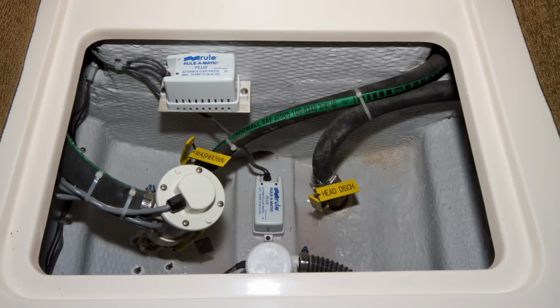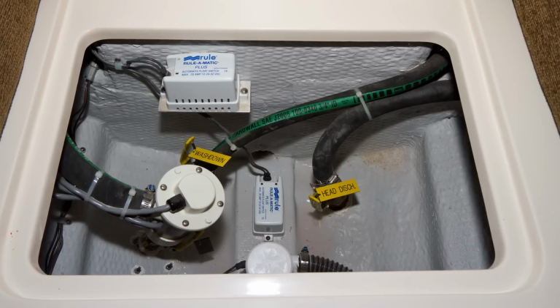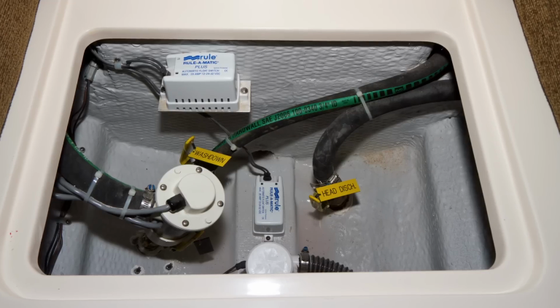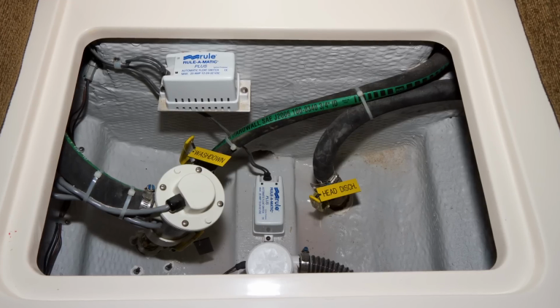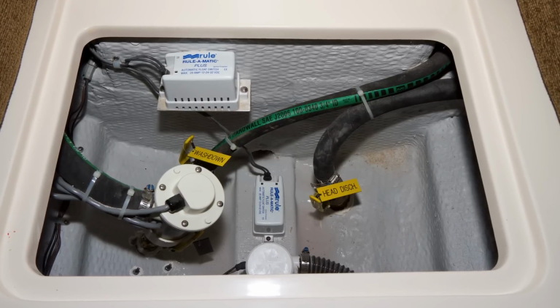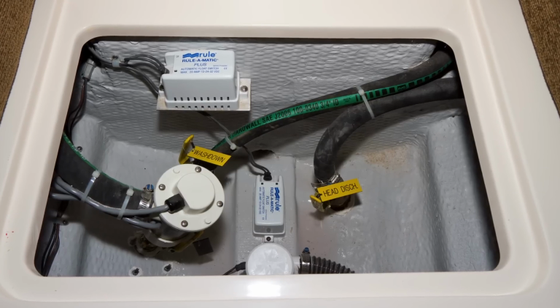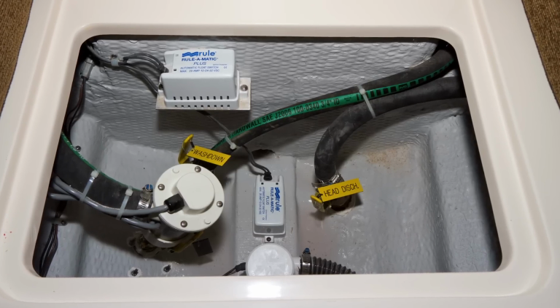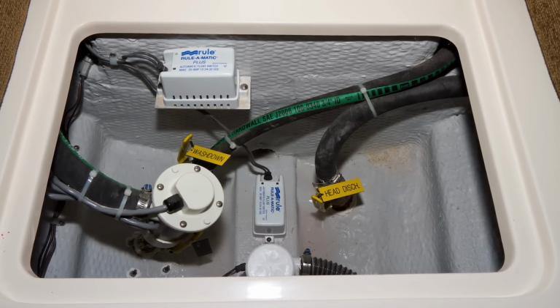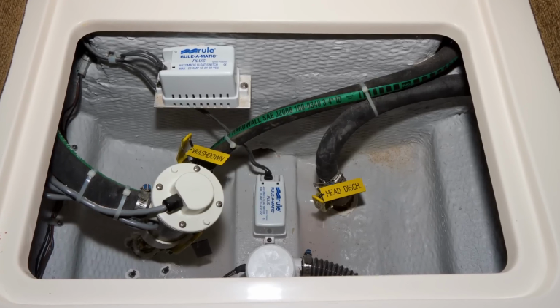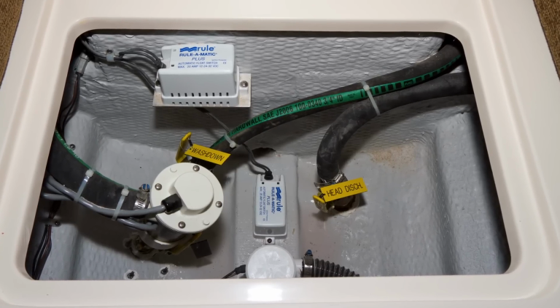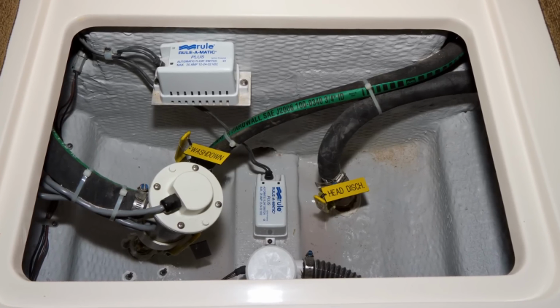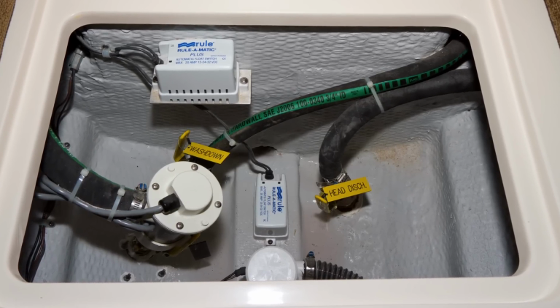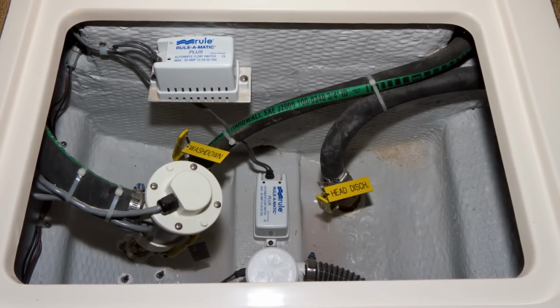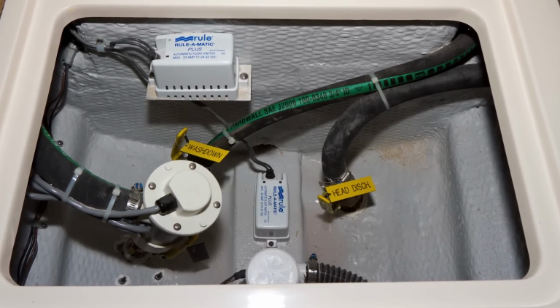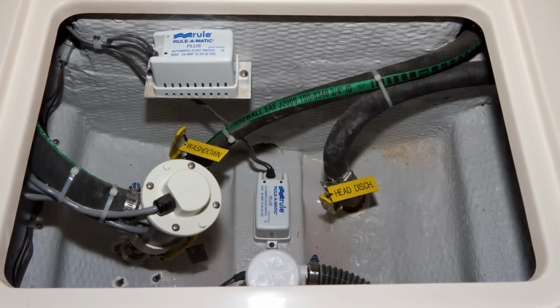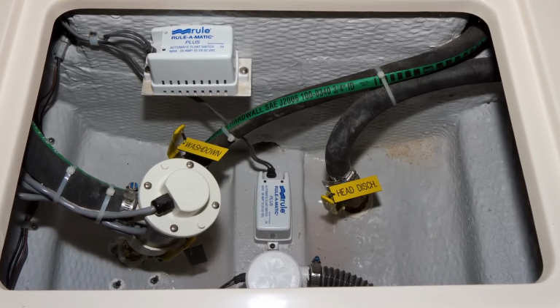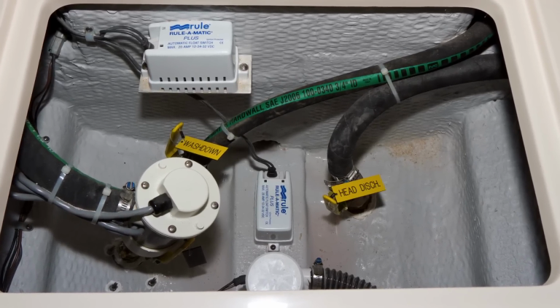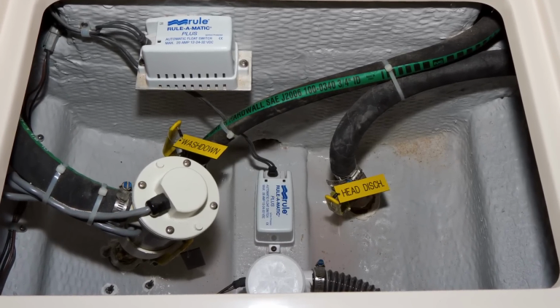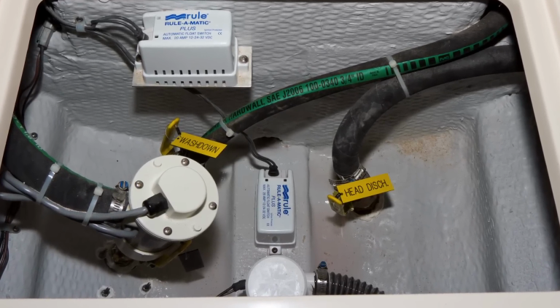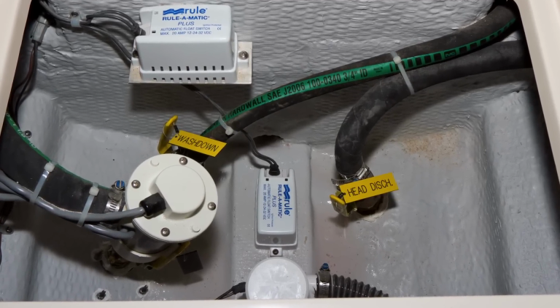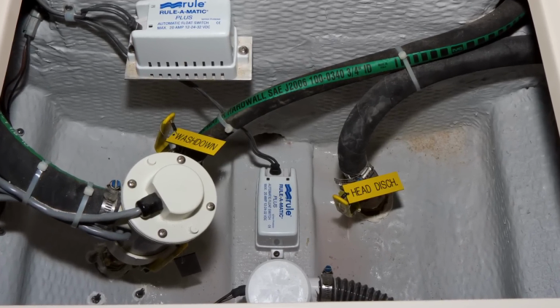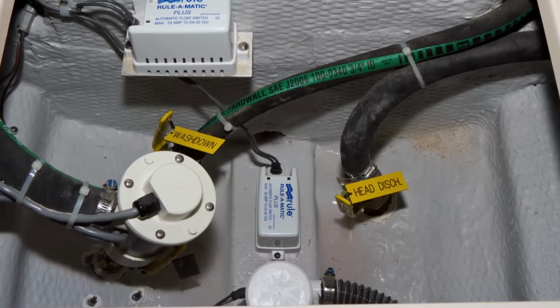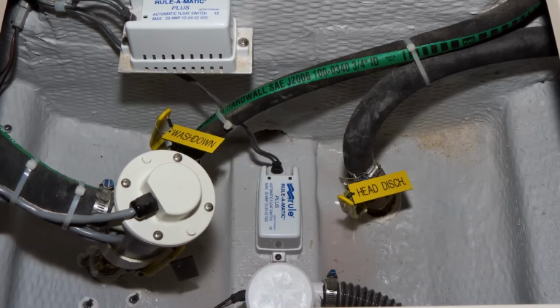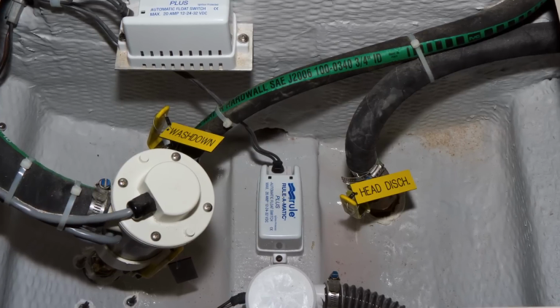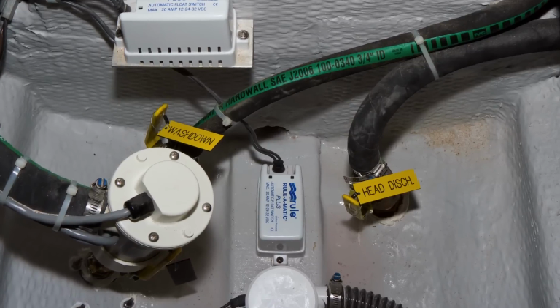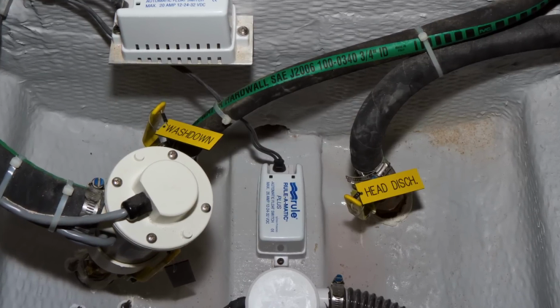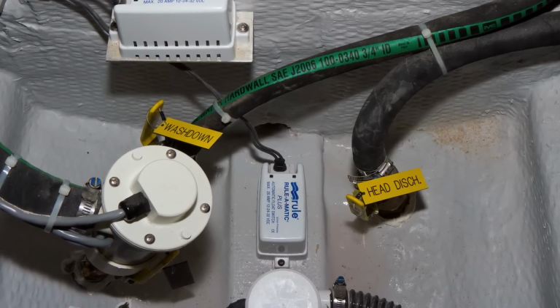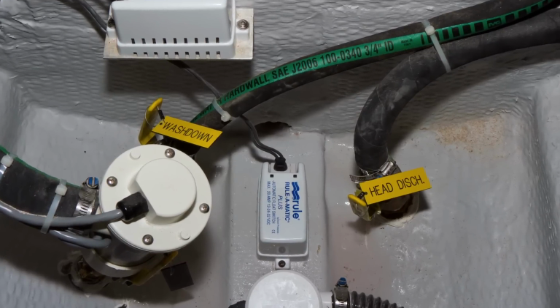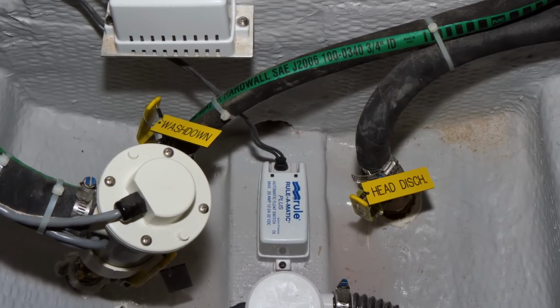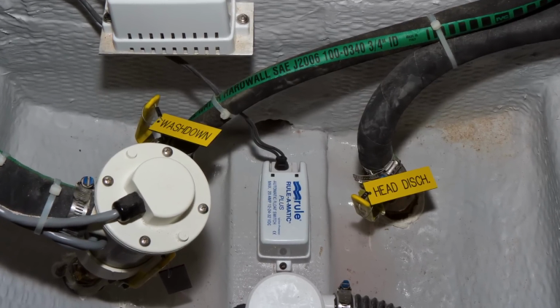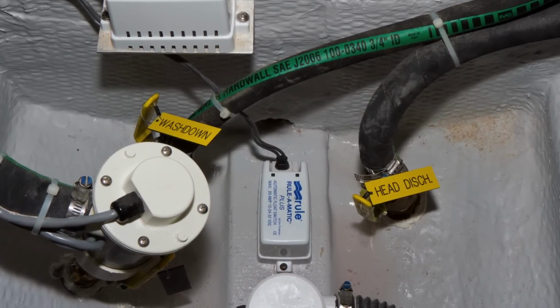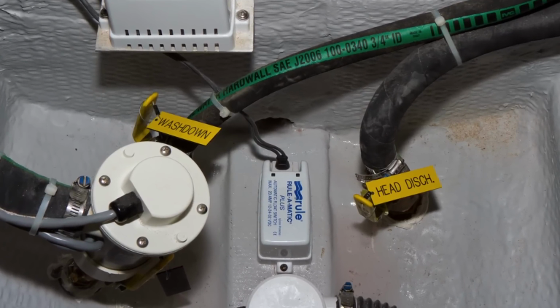The seacocks for the head discharge, live well and water wash down are located under the aft cabin berth.